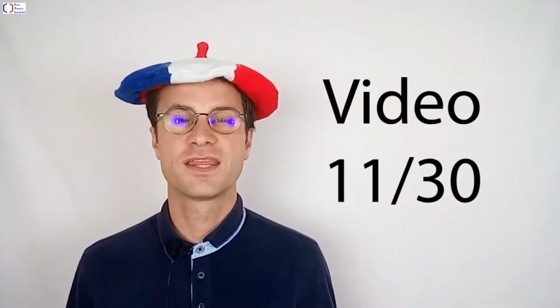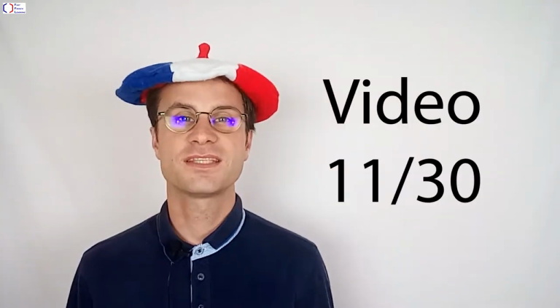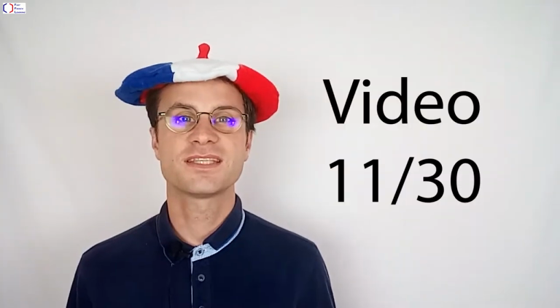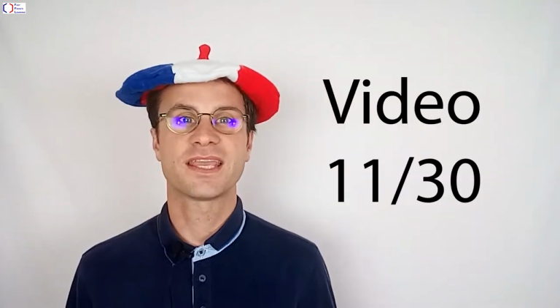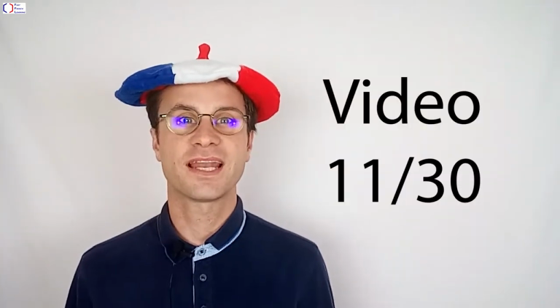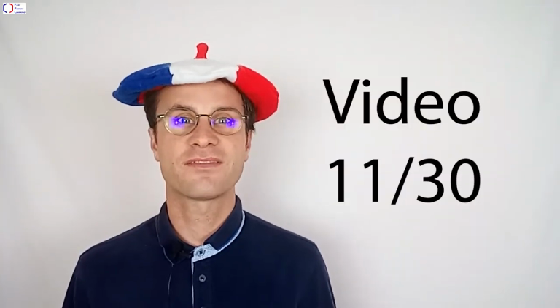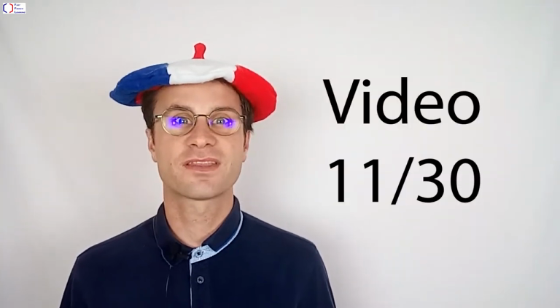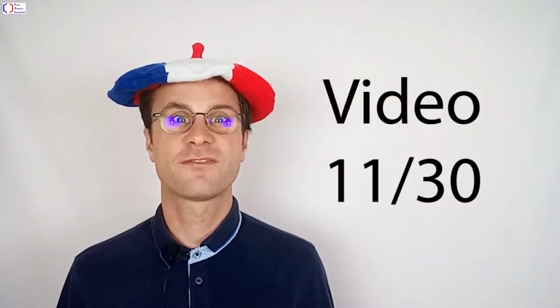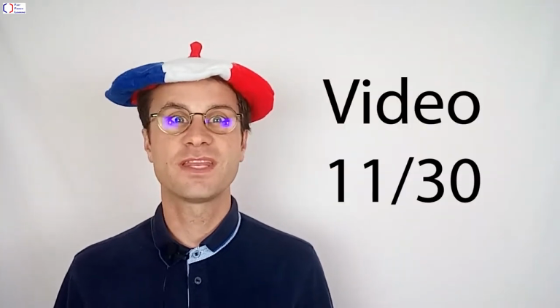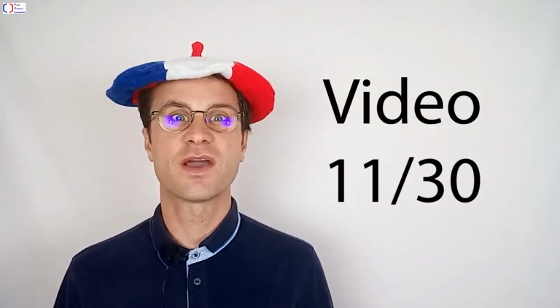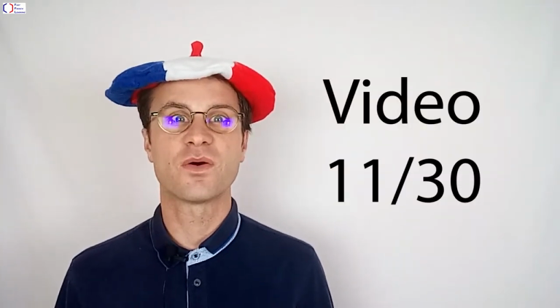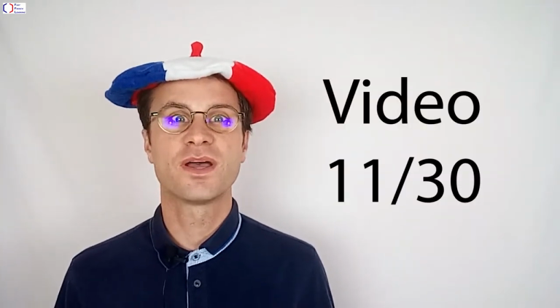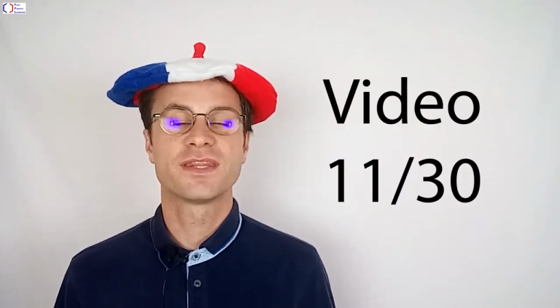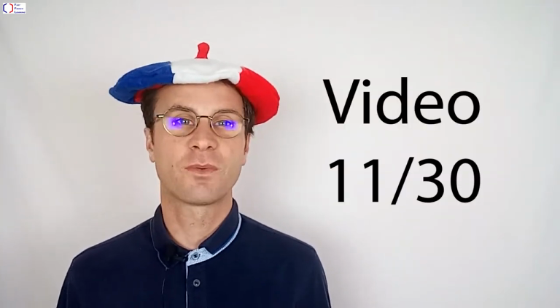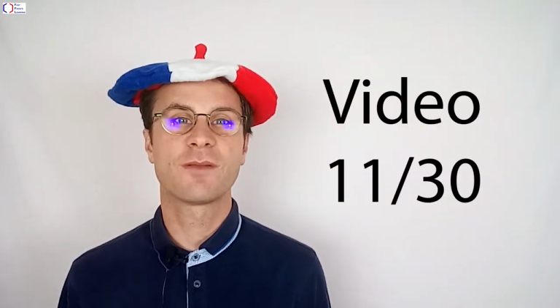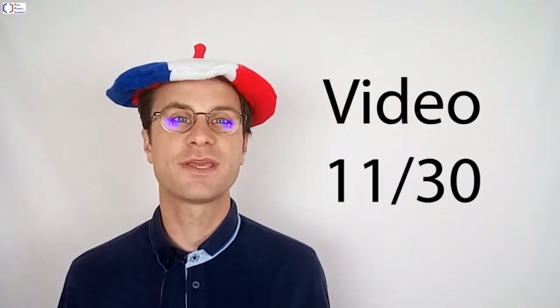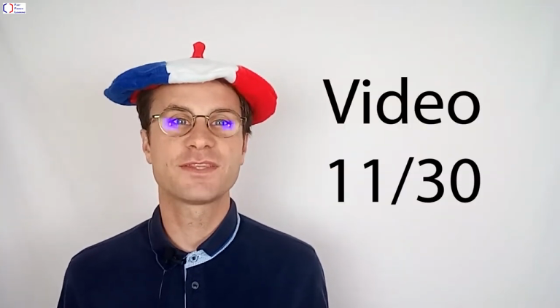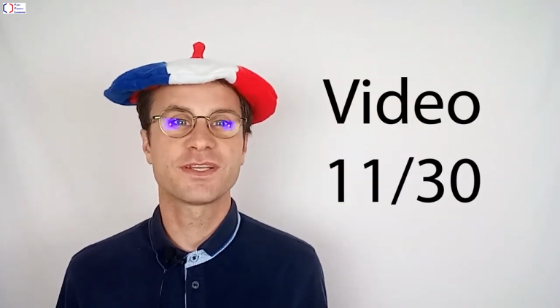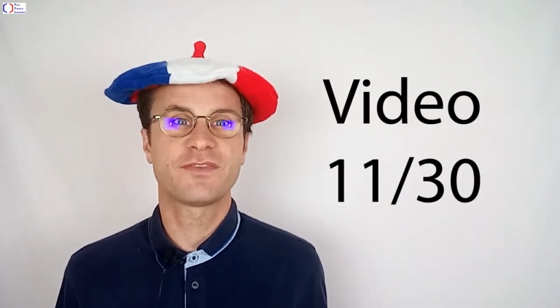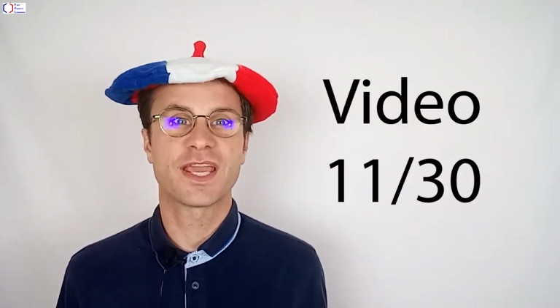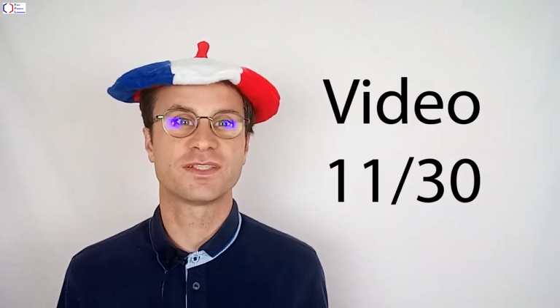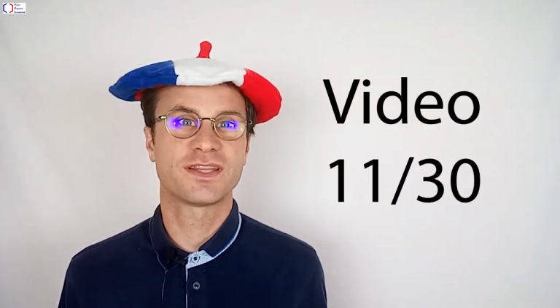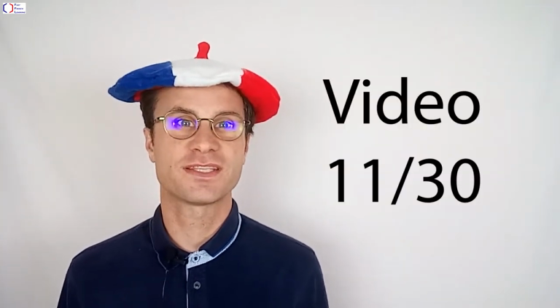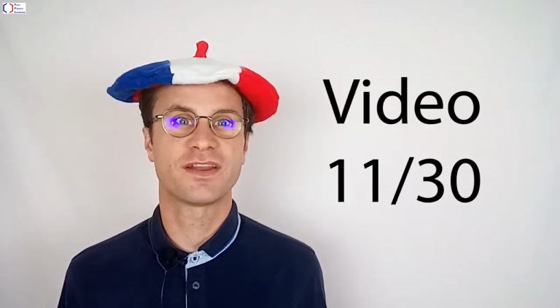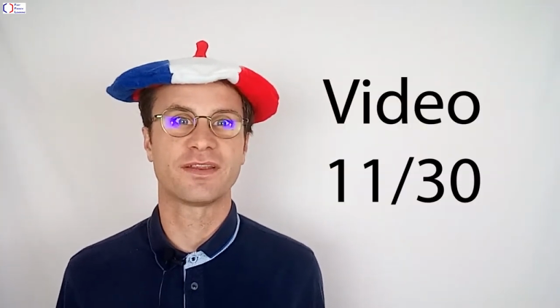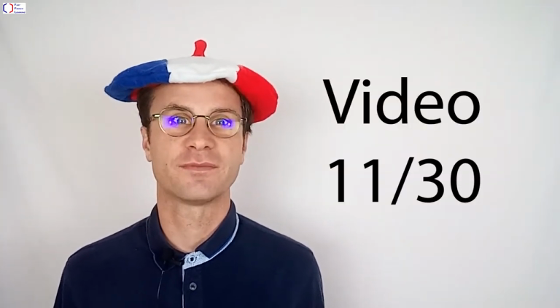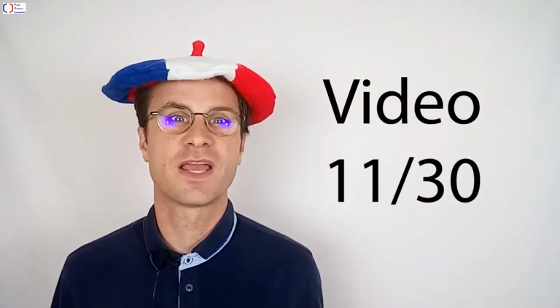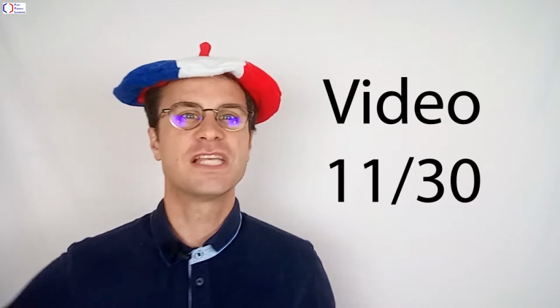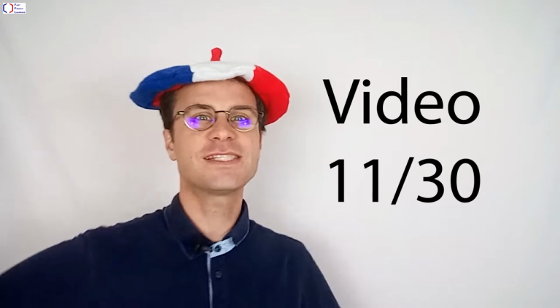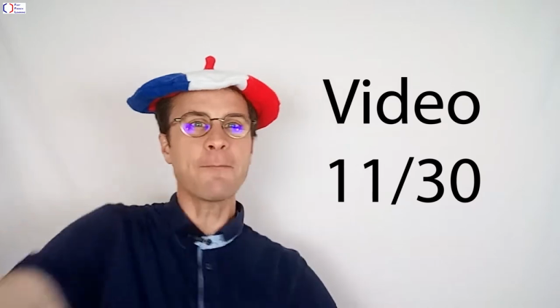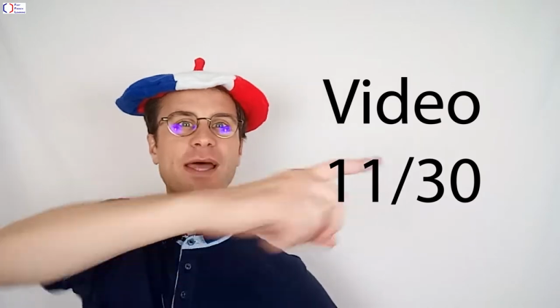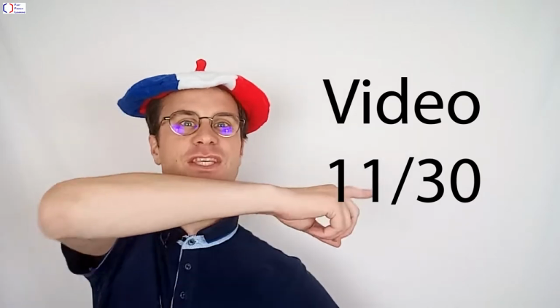This is the 11th video. There will be 30 videos in this series. C'est parti!